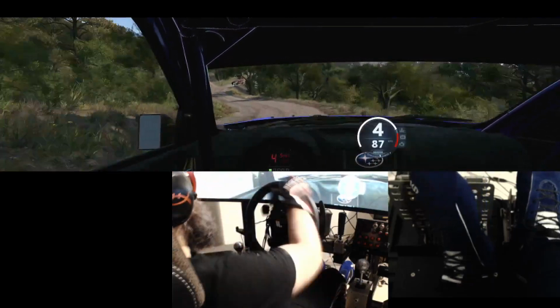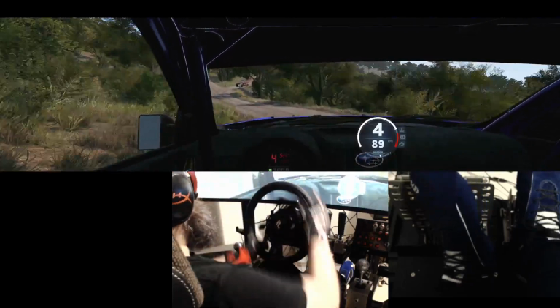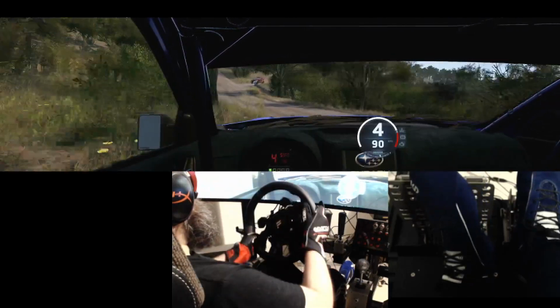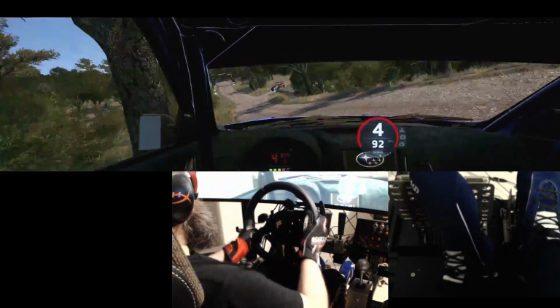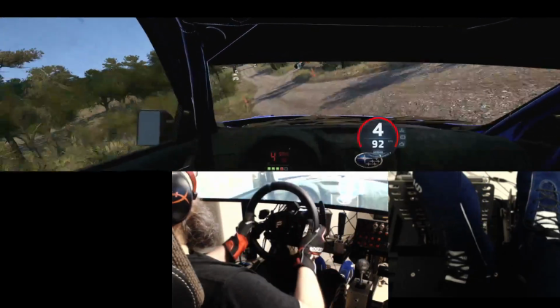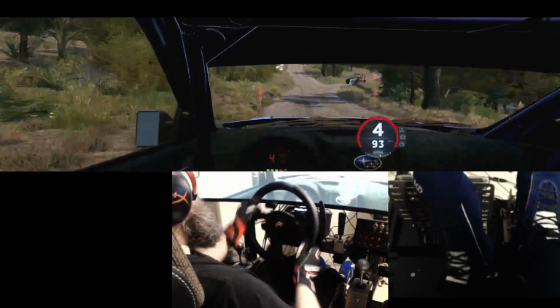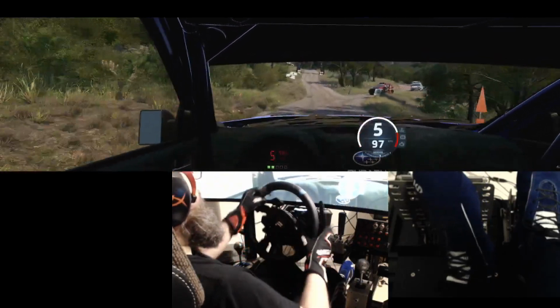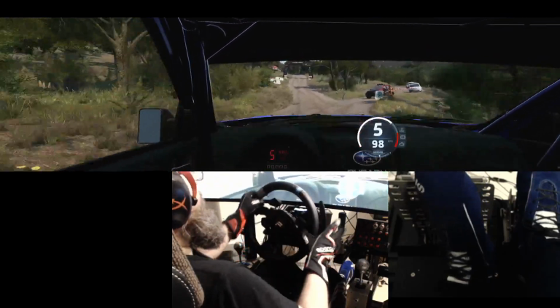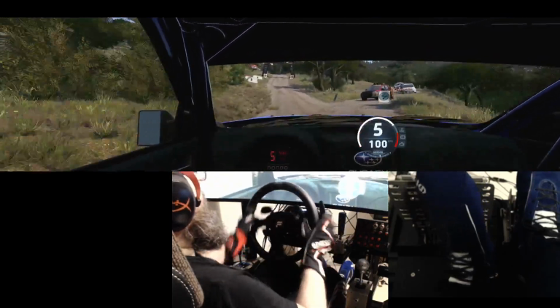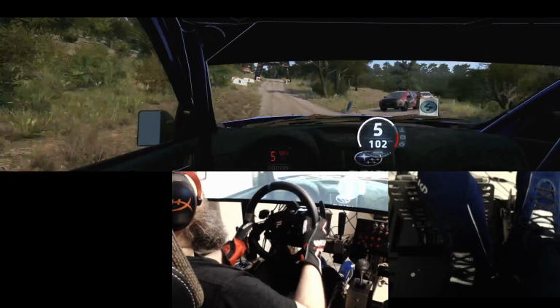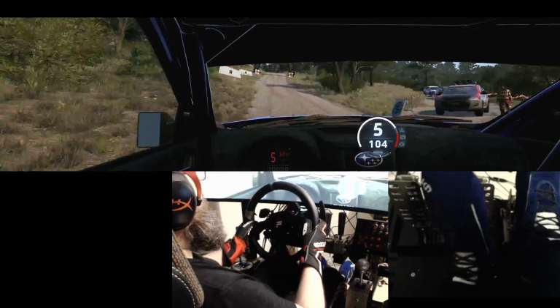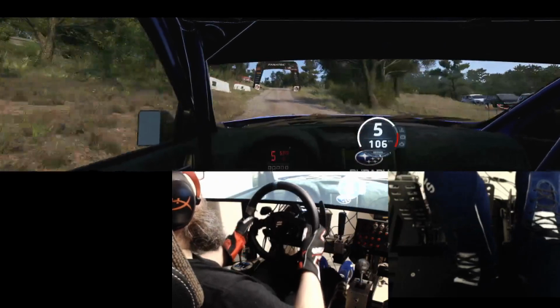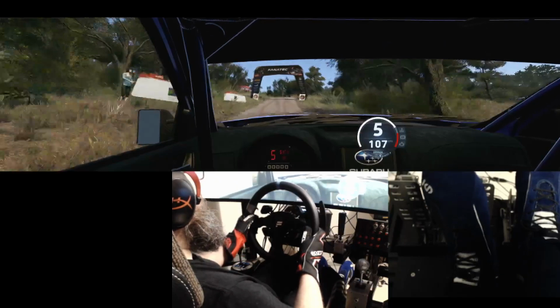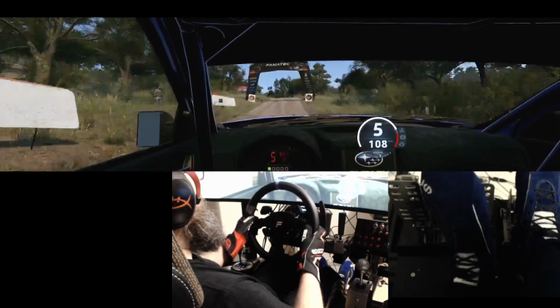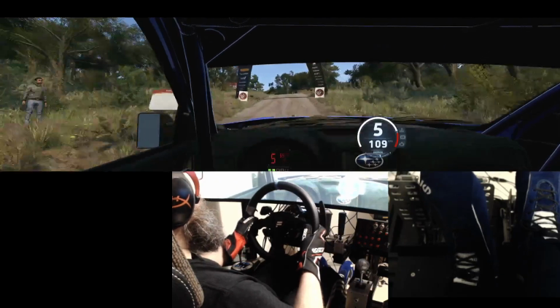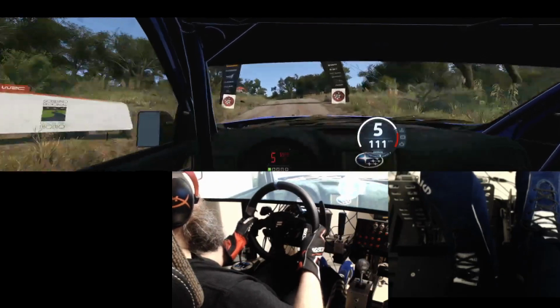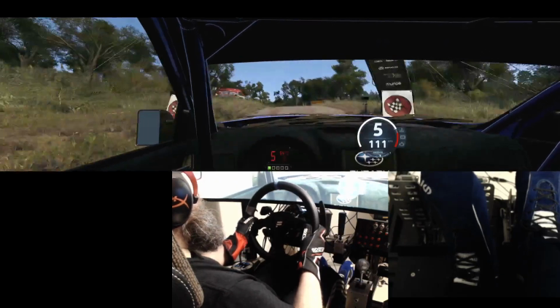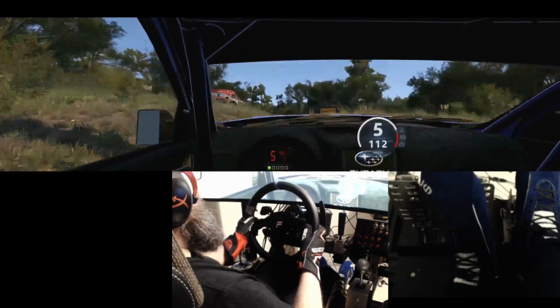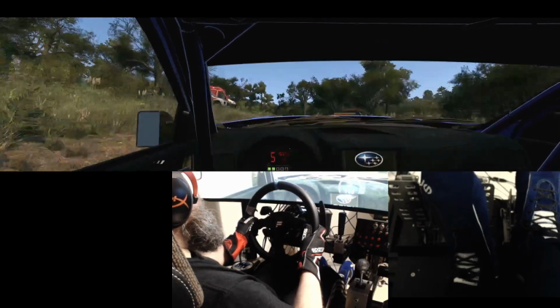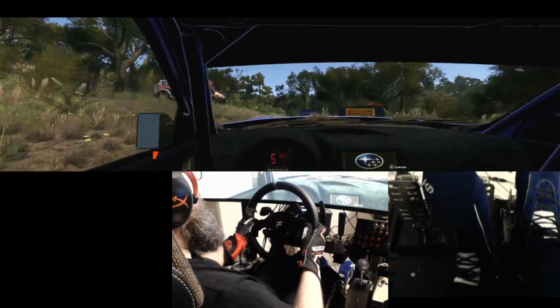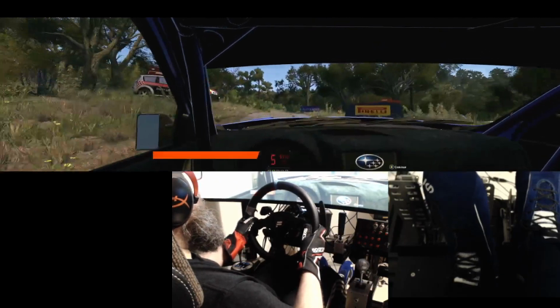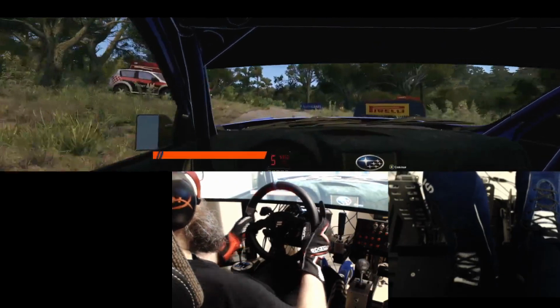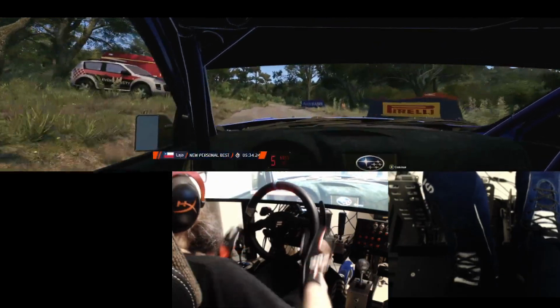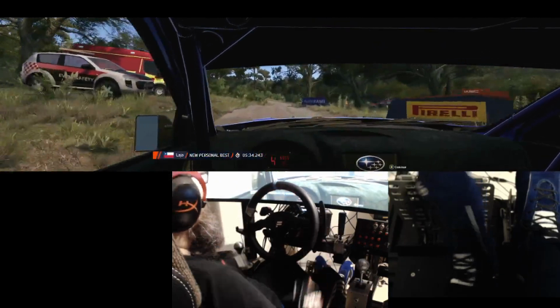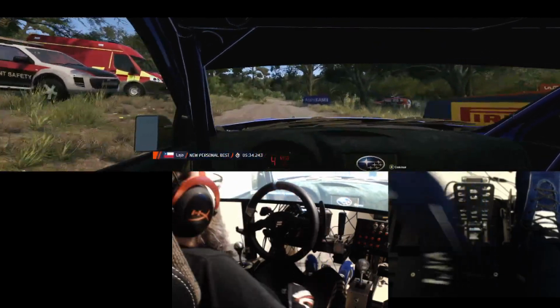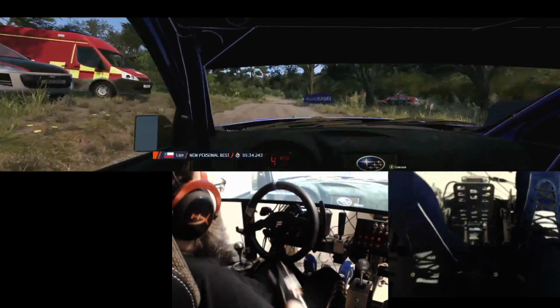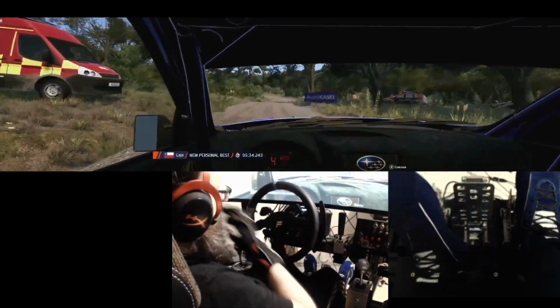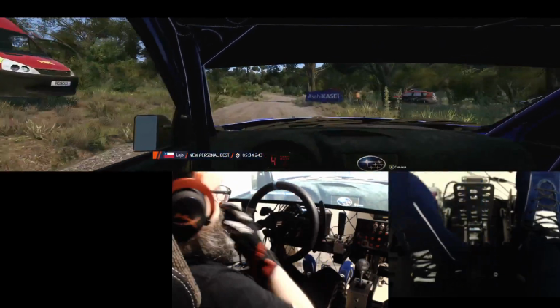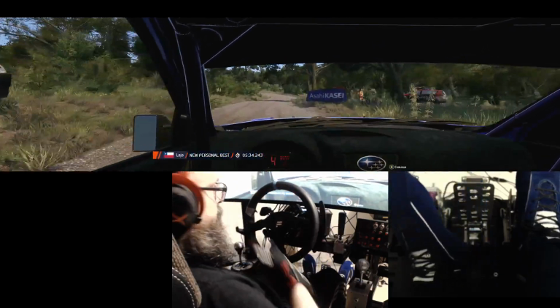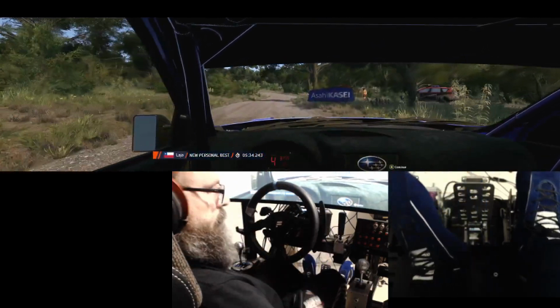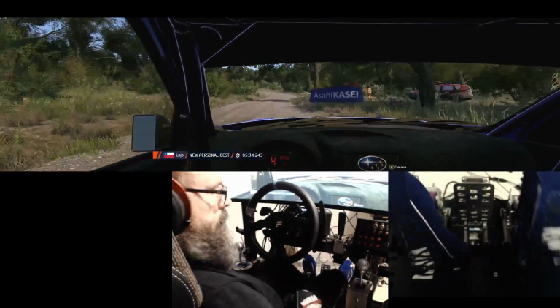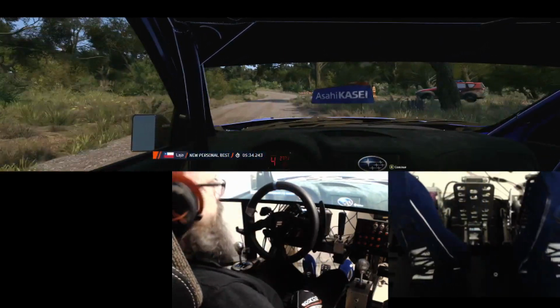And 4 left, to stop. Okay, that's a 5 minute 34.2.